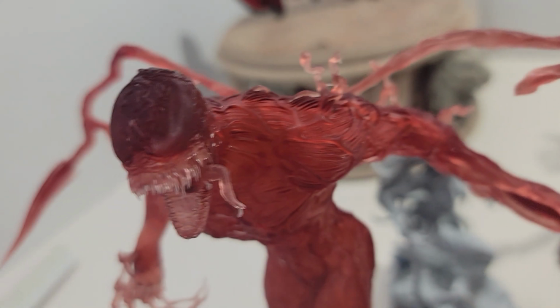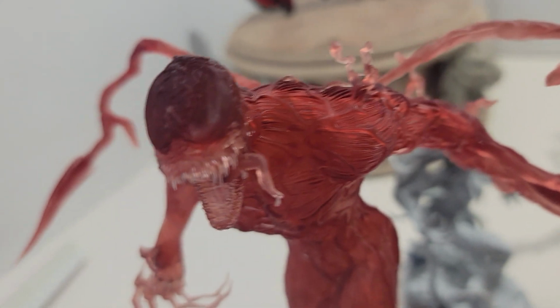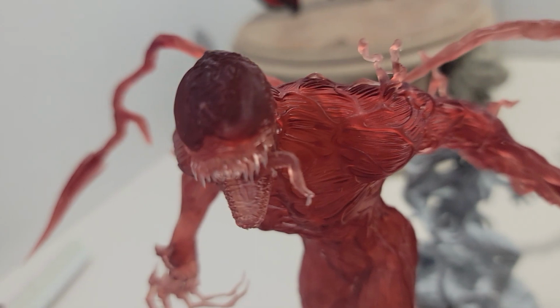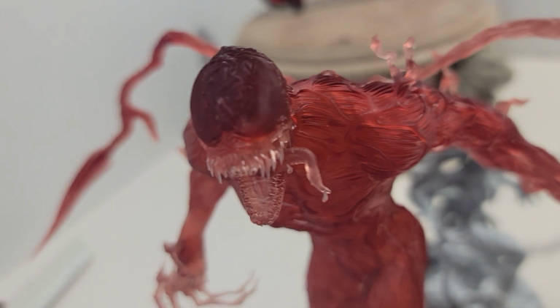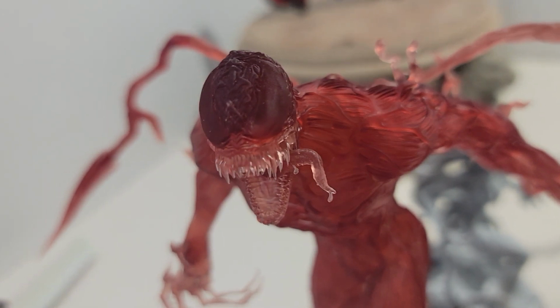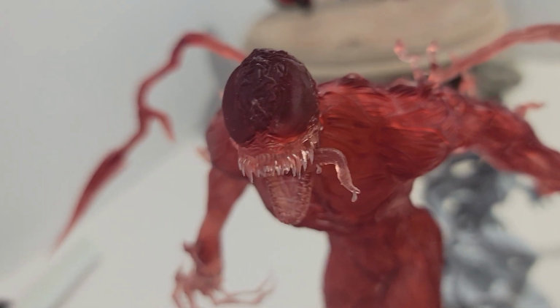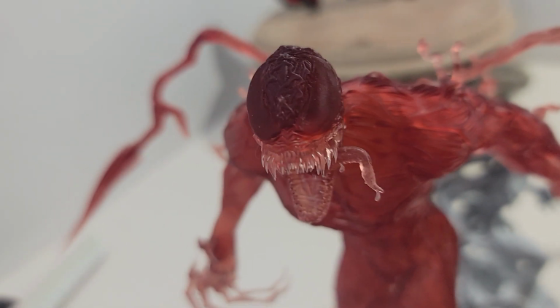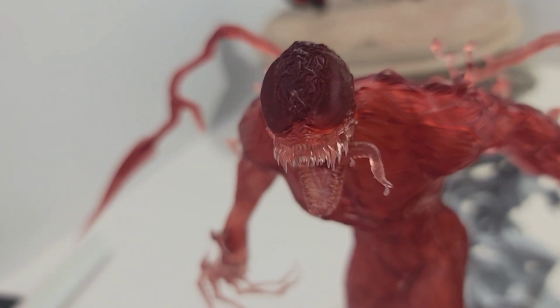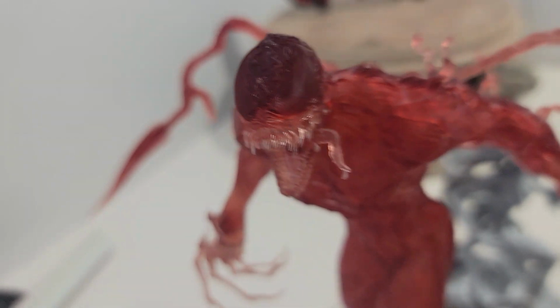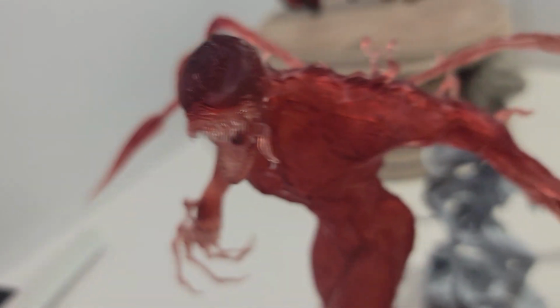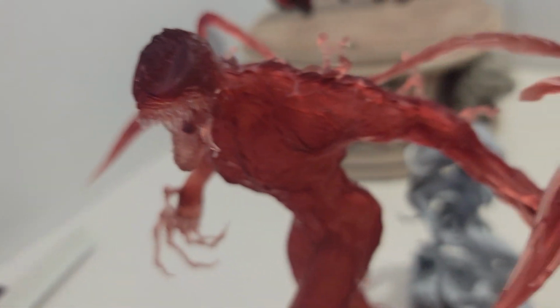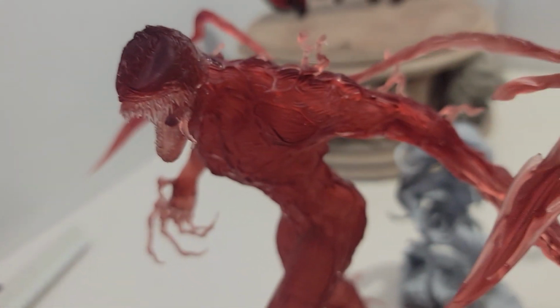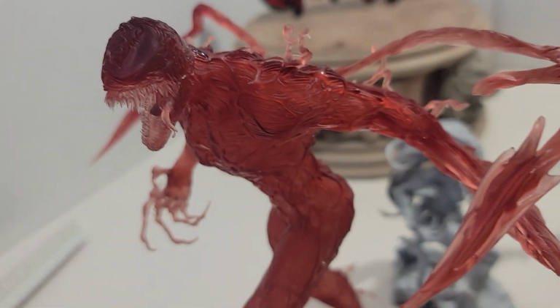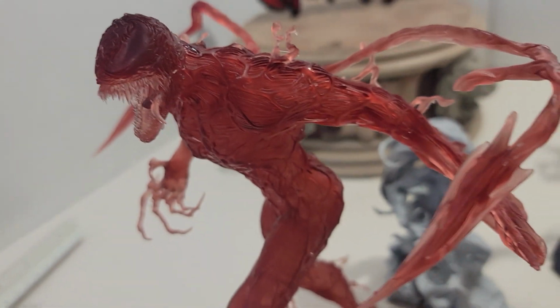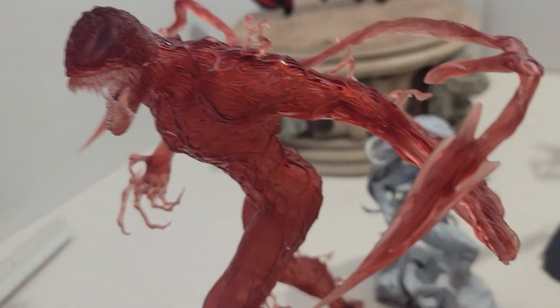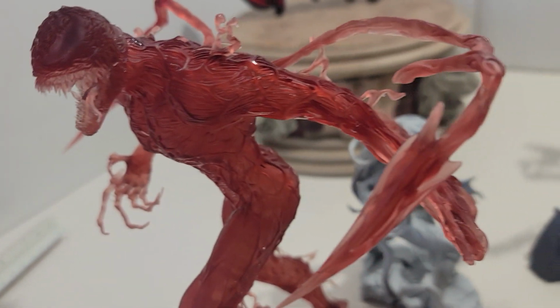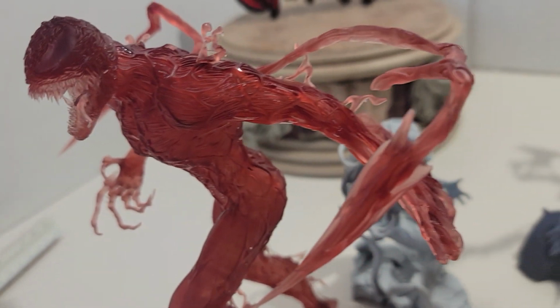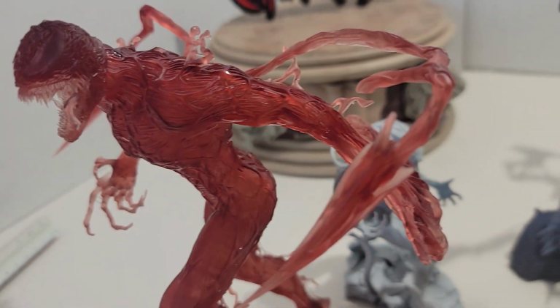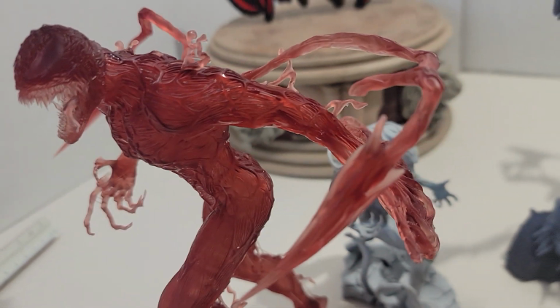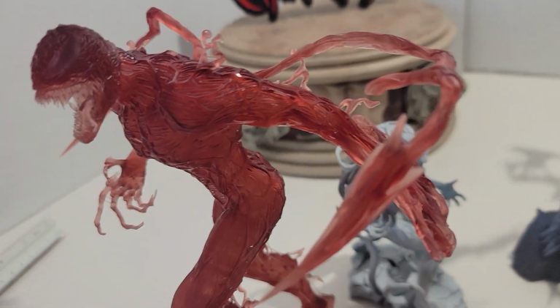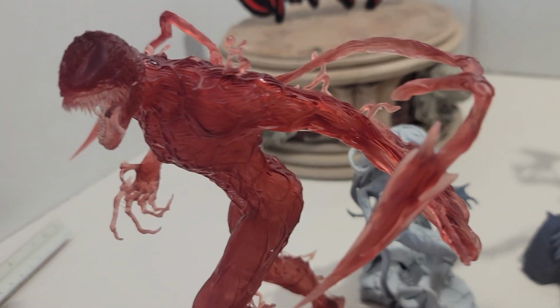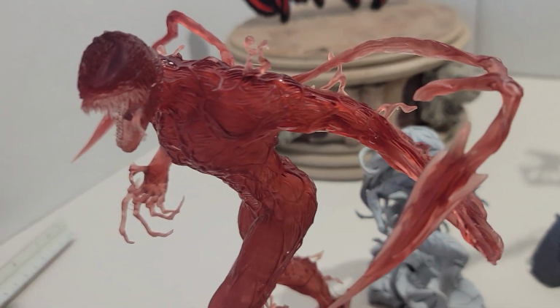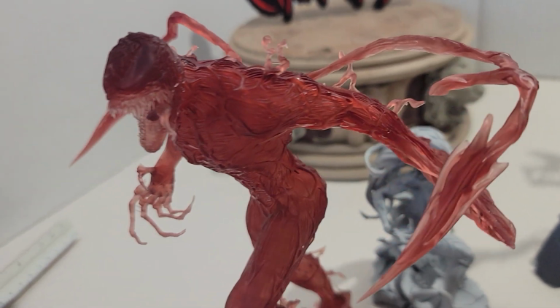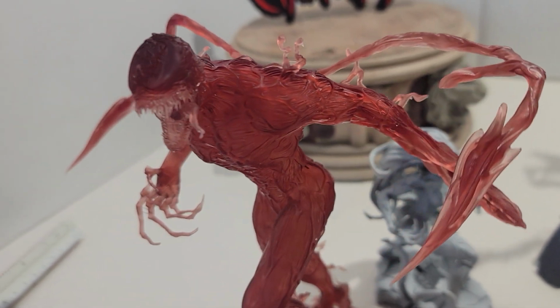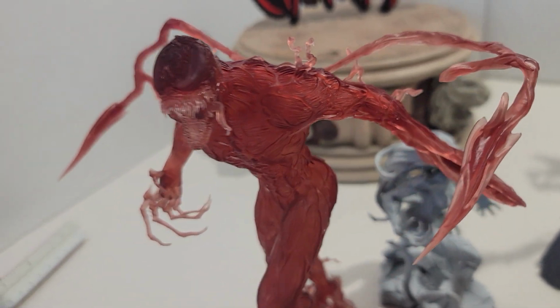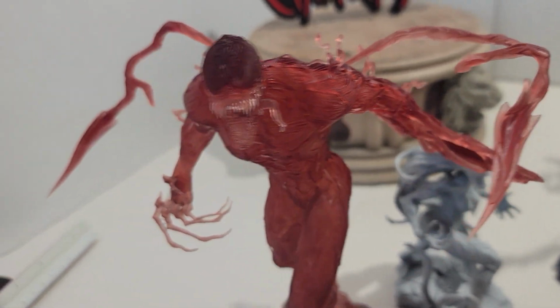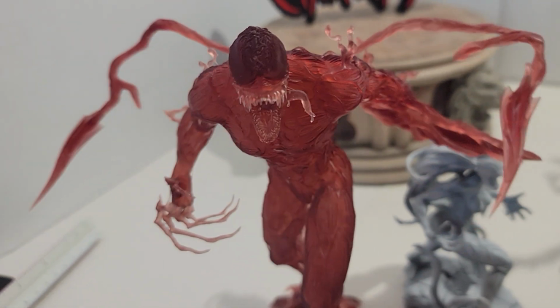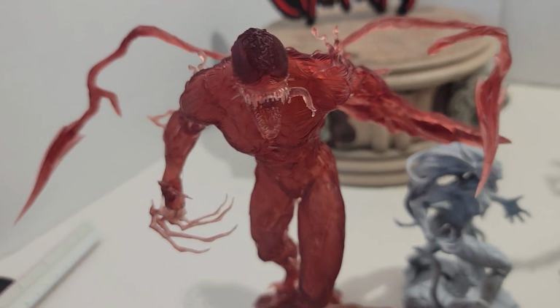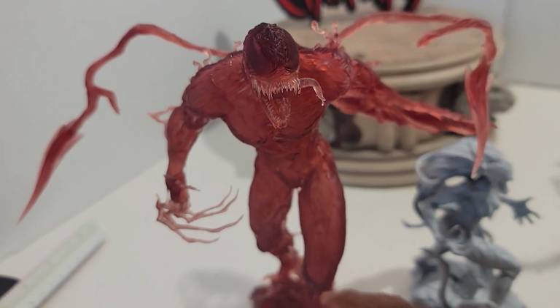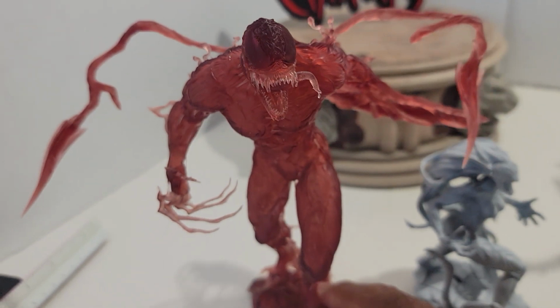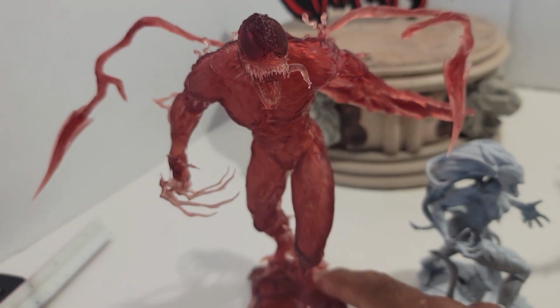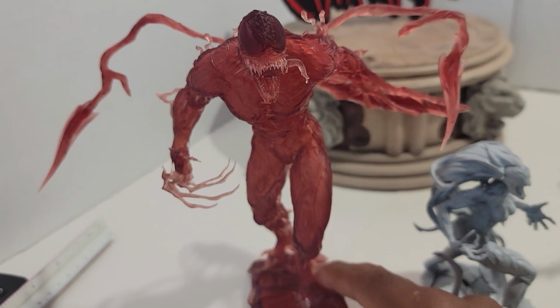All right folks, that's it. I just wanted to share these with you again — let me stop before I knock something over. Those are my 3D printed statues, thanks for watching.